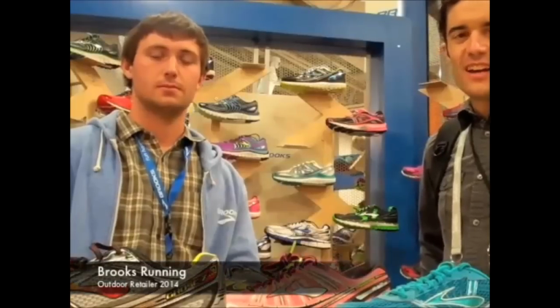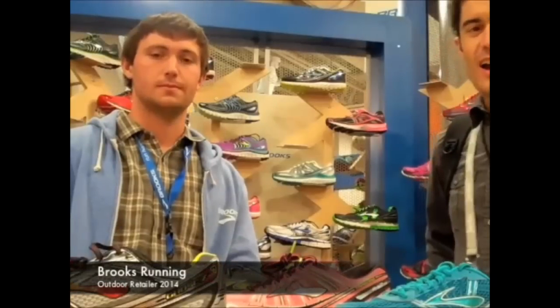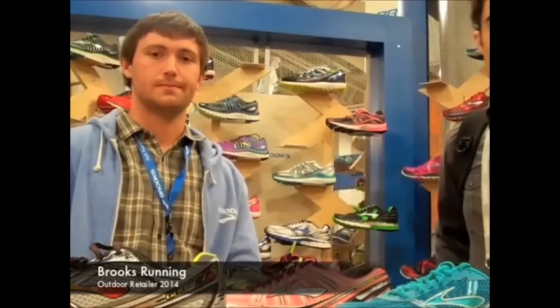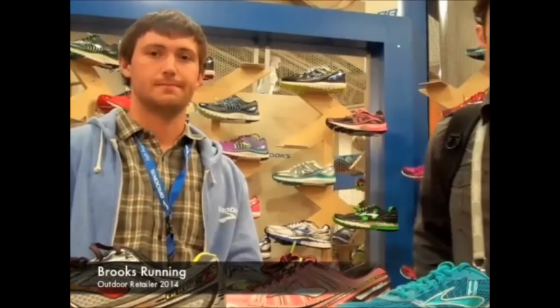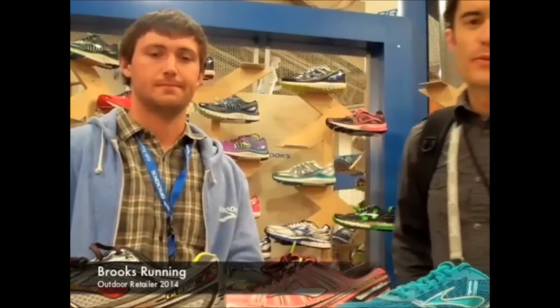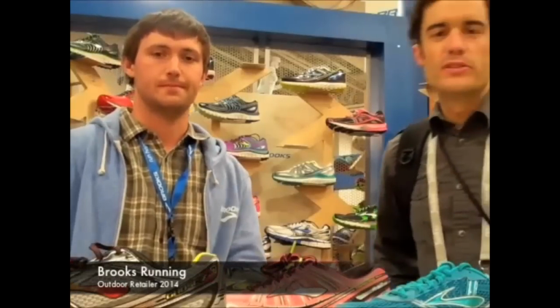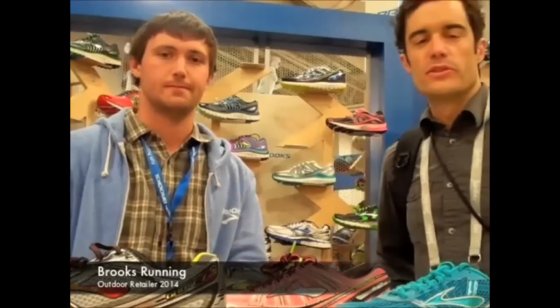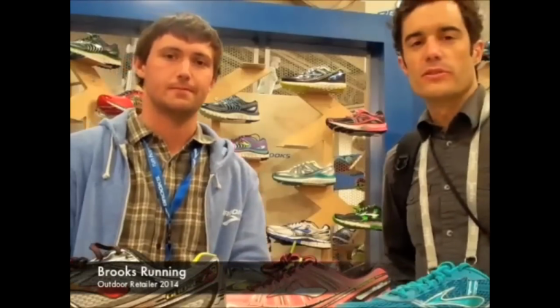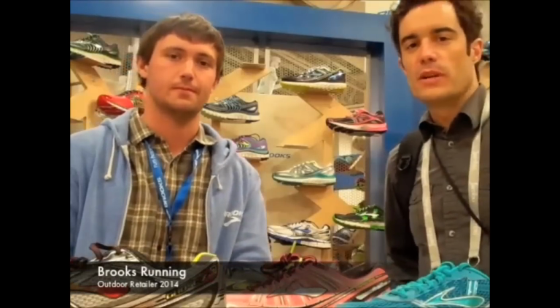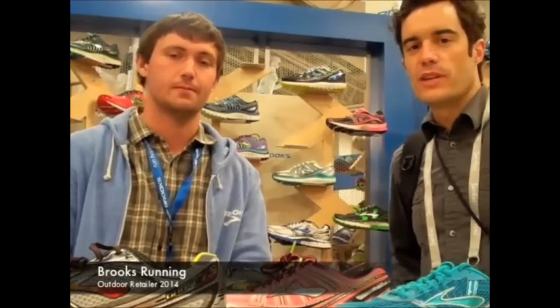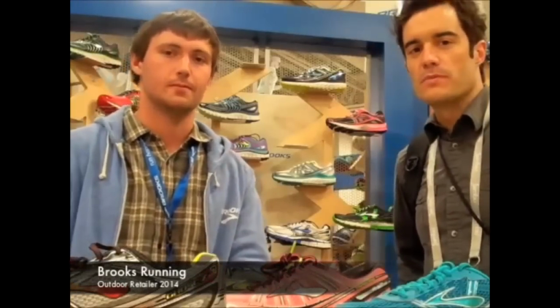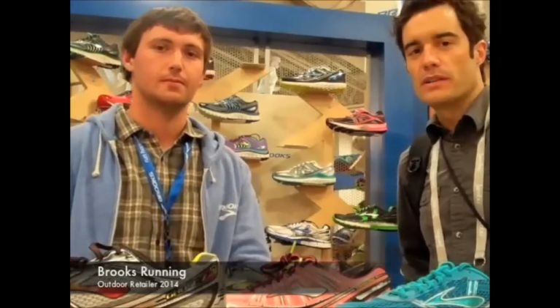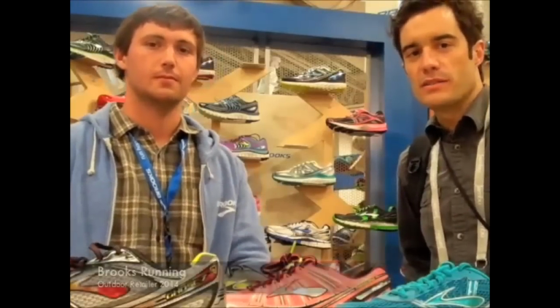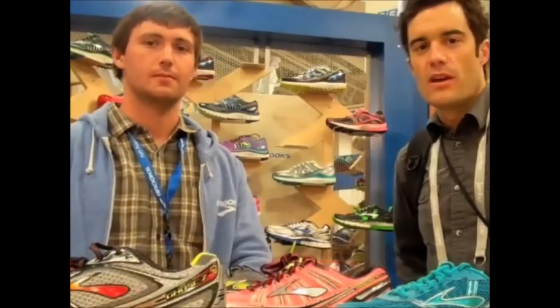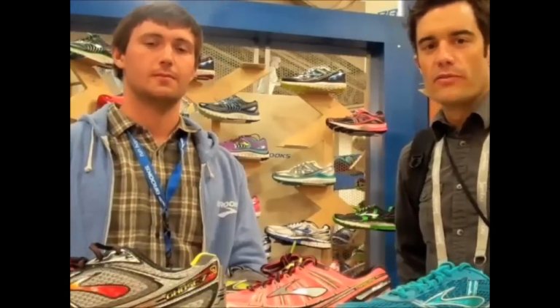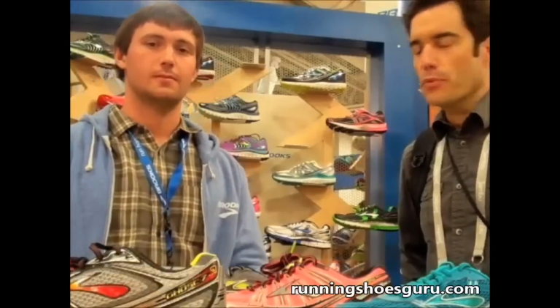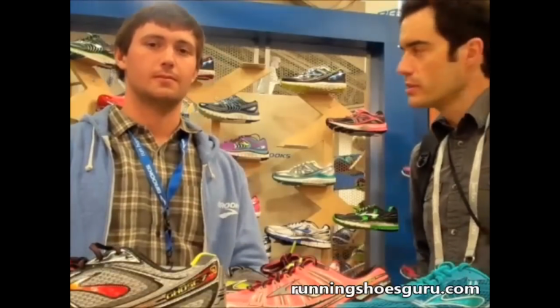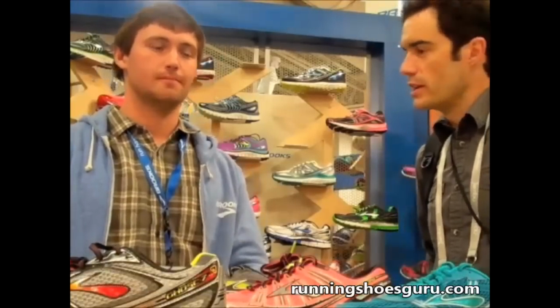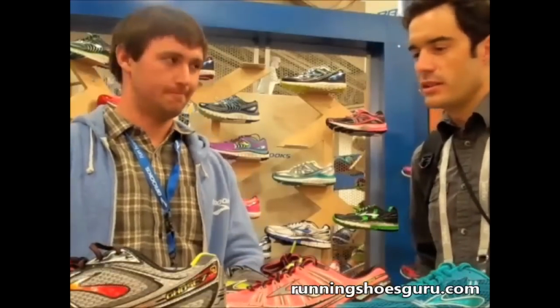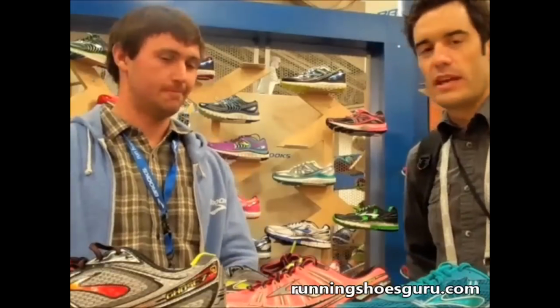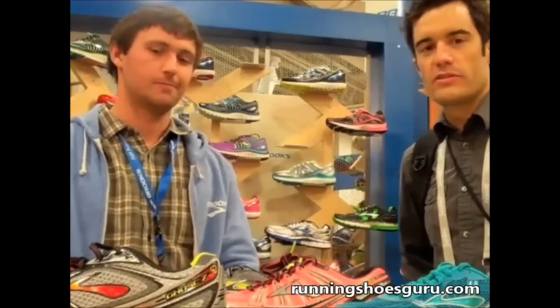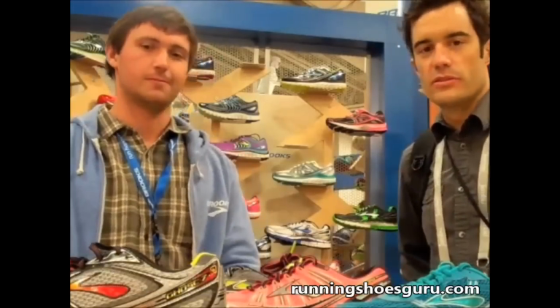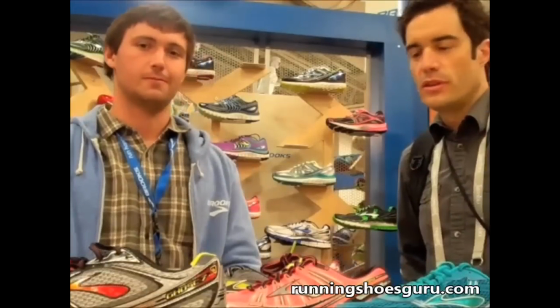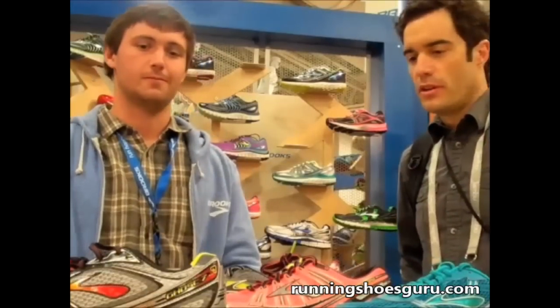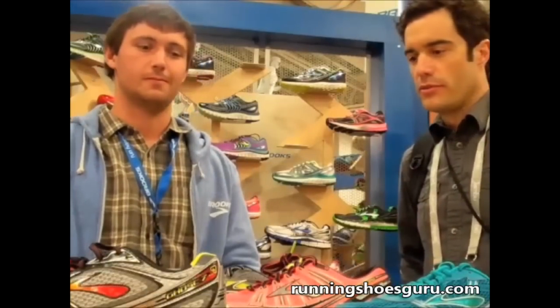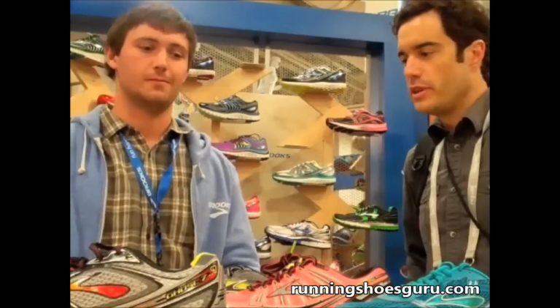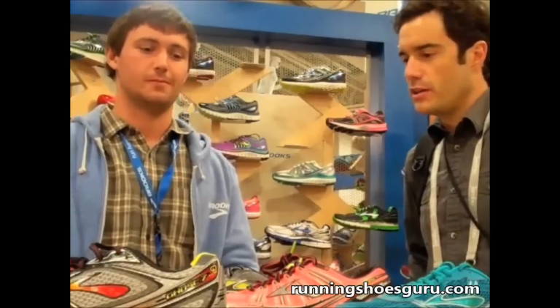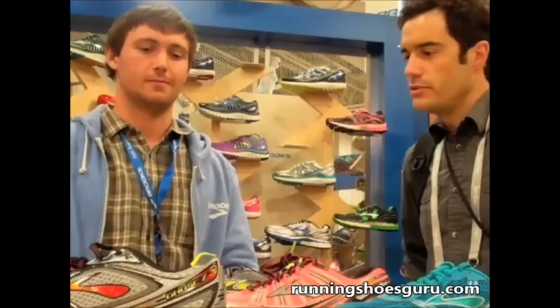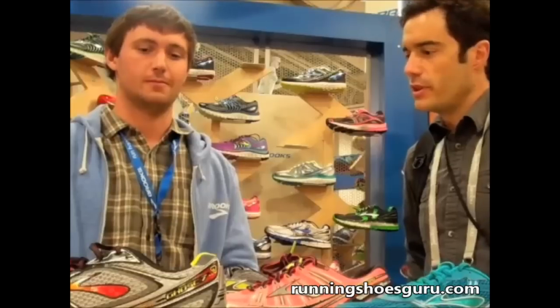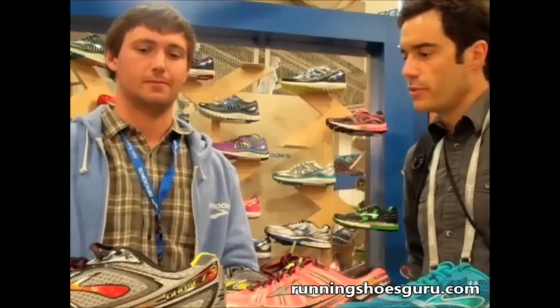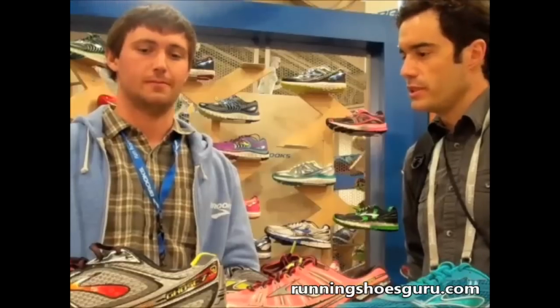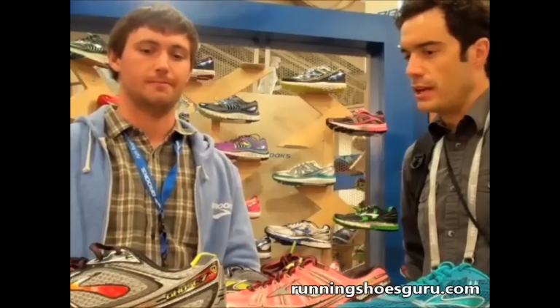Hi, this is Tom with Running Shoes Guru. I'm here with Thomas Buxton from Brooks and he's going to take us through the new 2014 line.